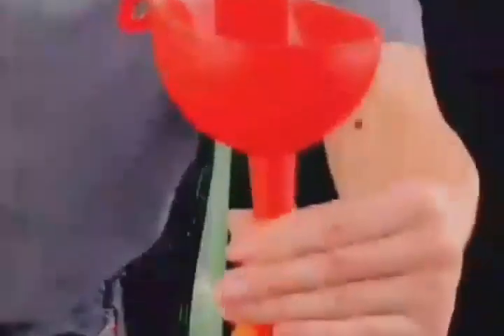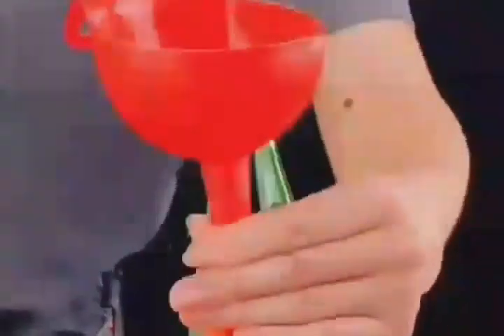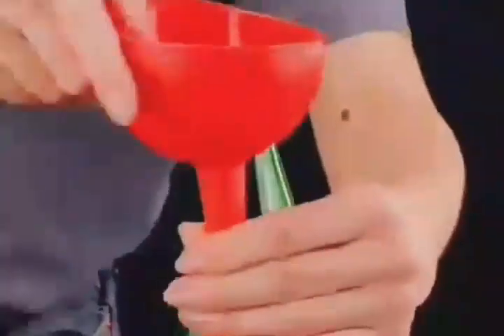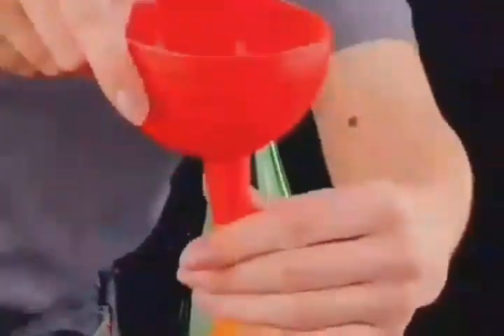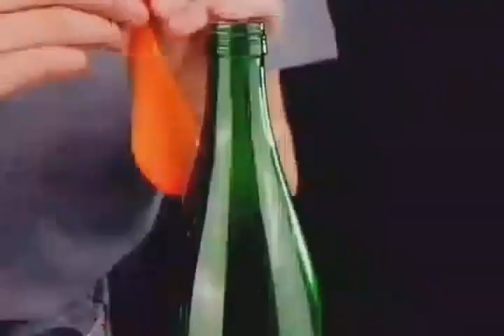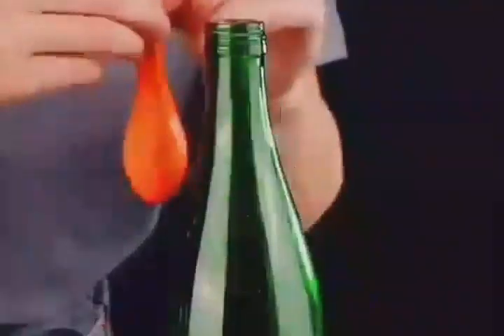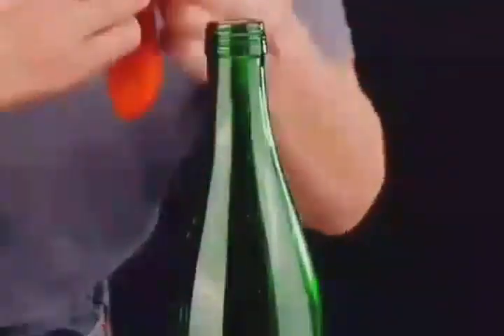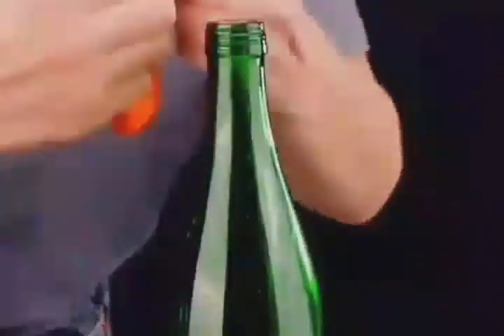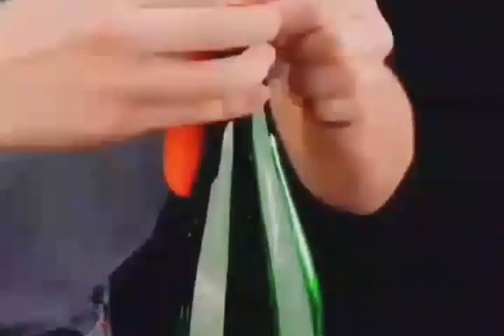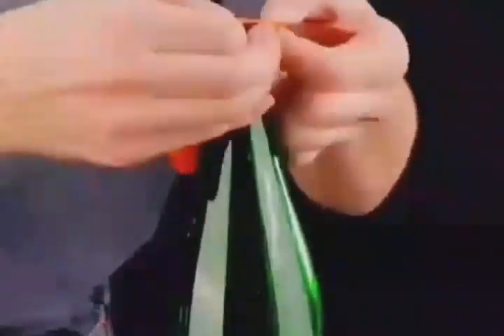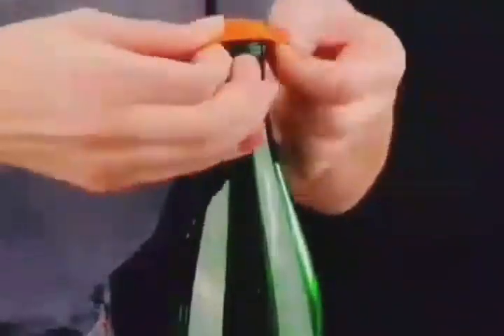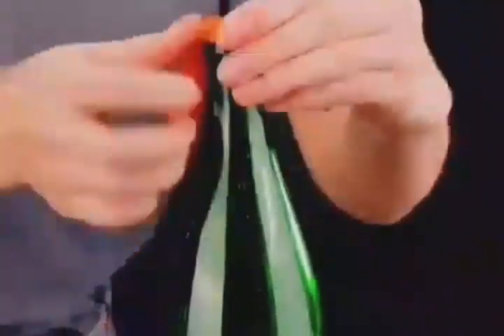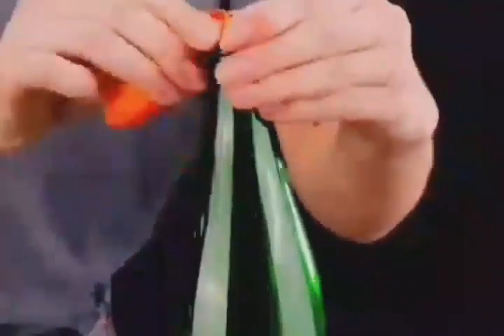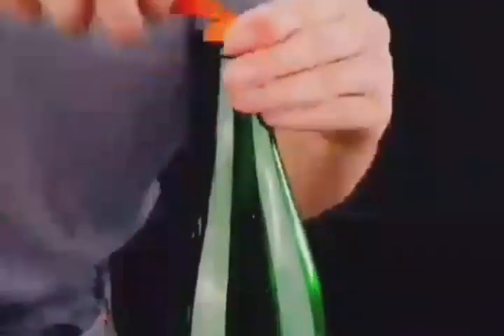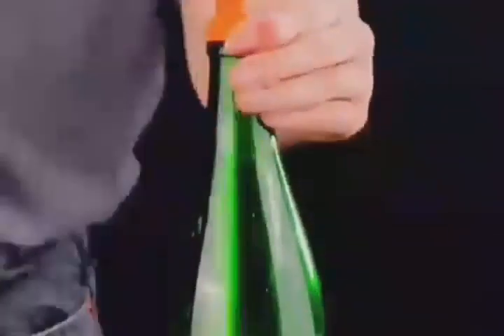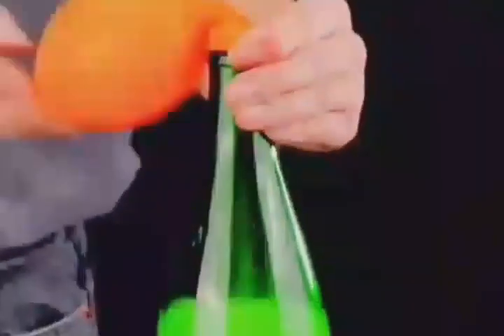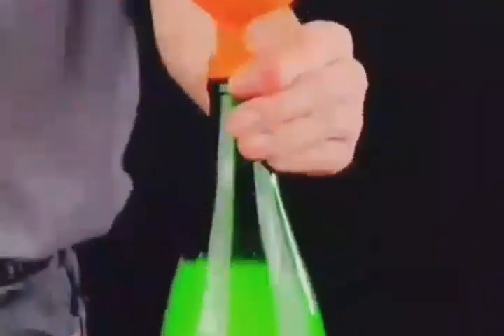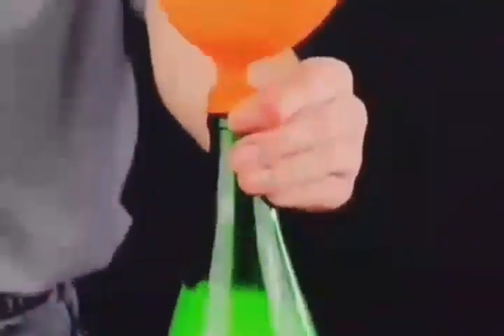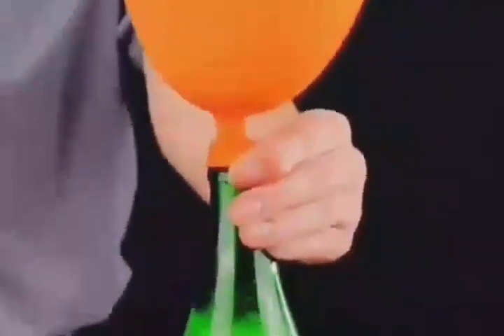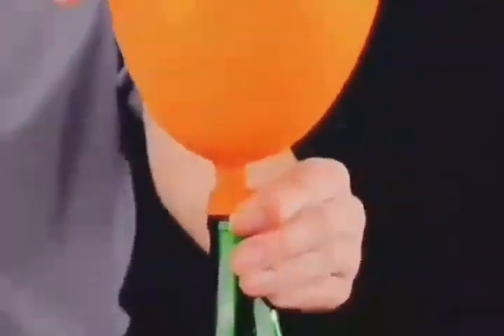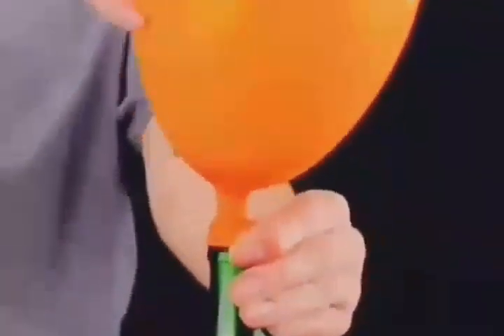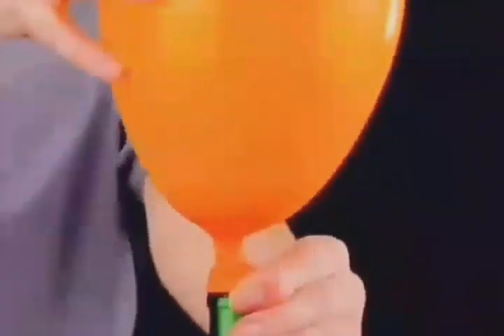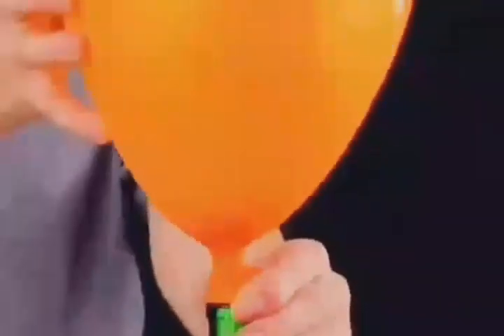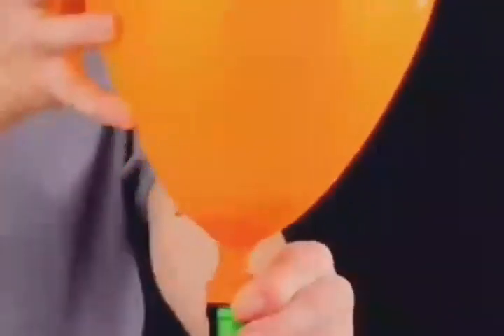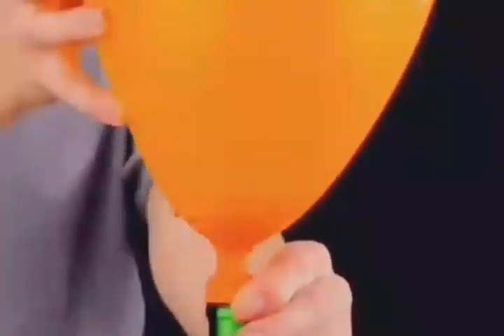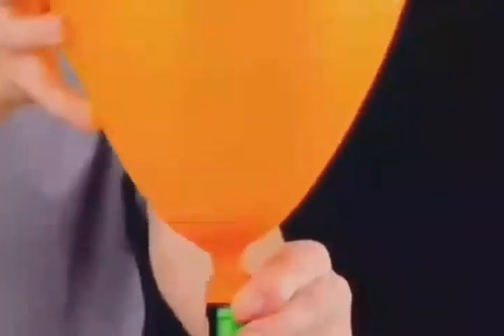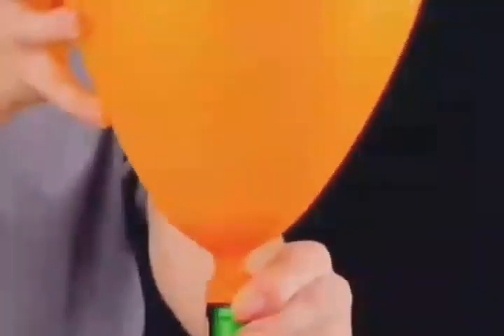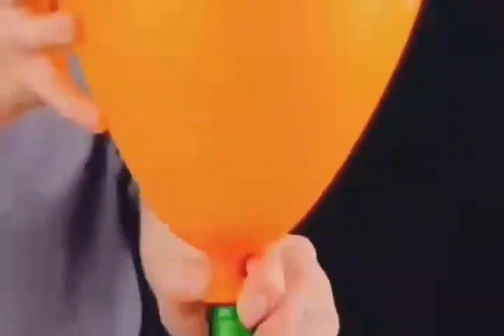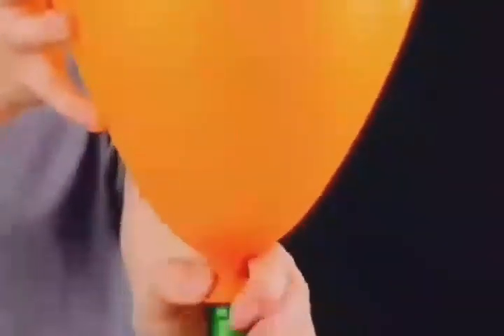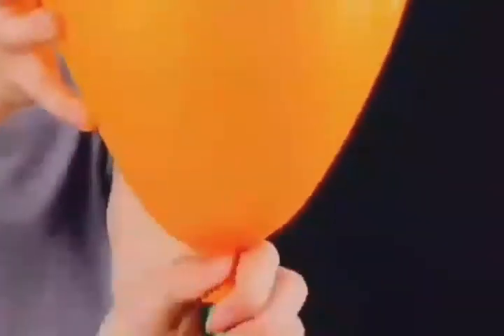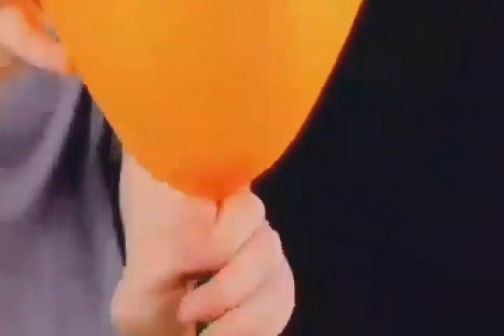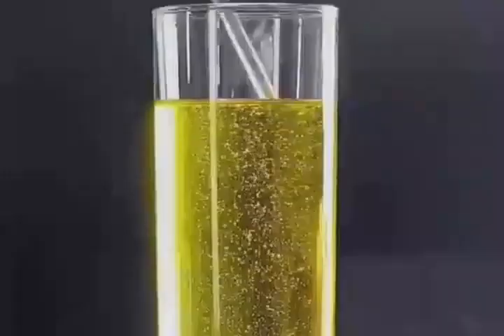Fill a balloon with baking soda and put it over the mouth of a glass bottle filled with white vinegar. The reaction will slowly blow the balloon up.